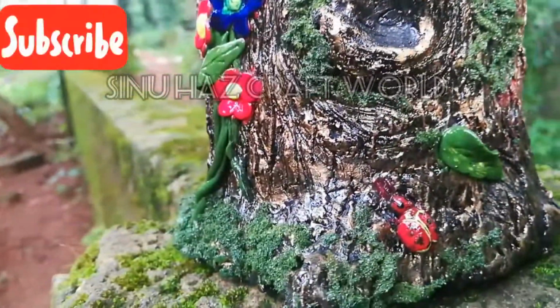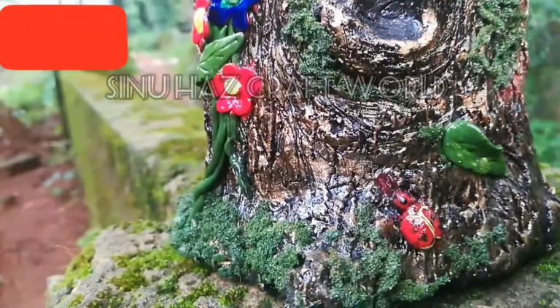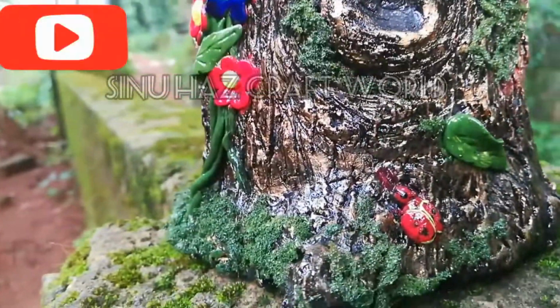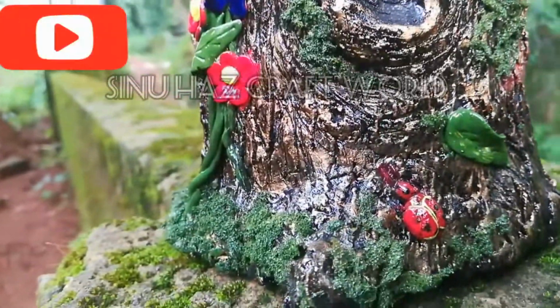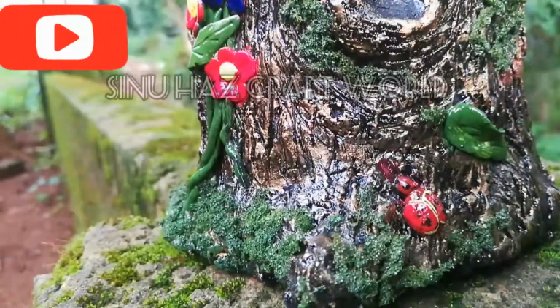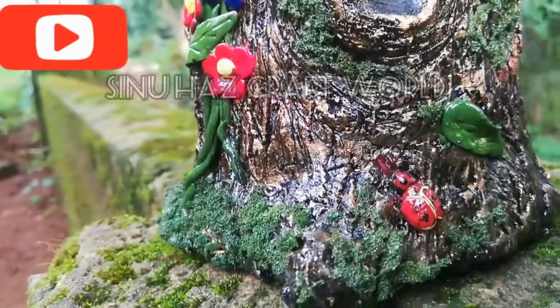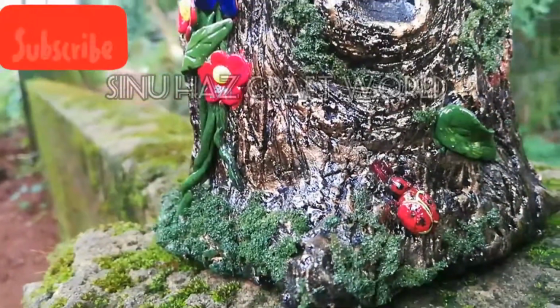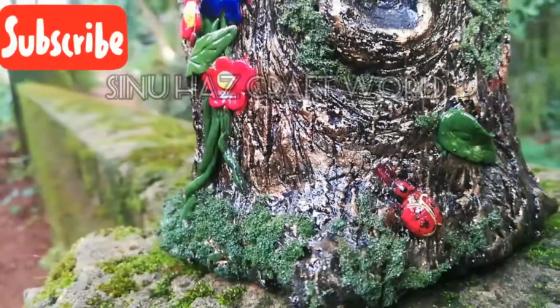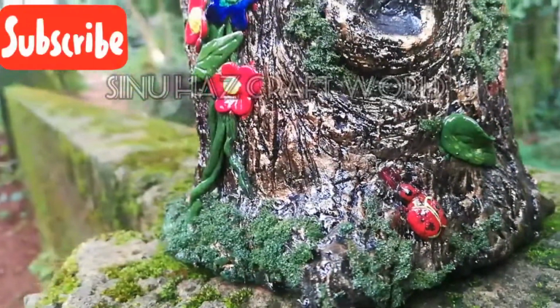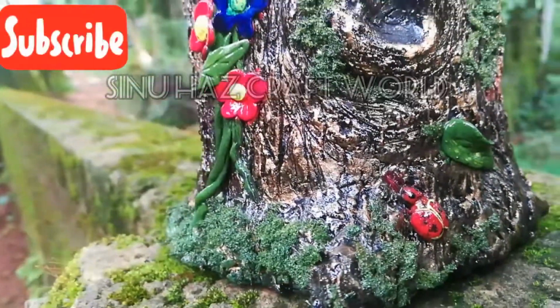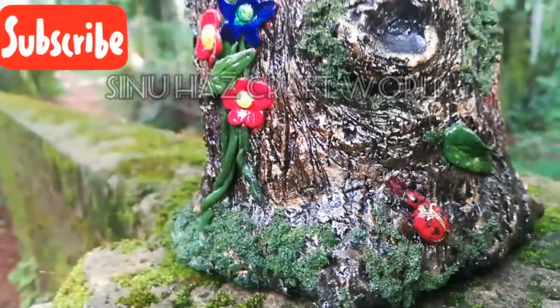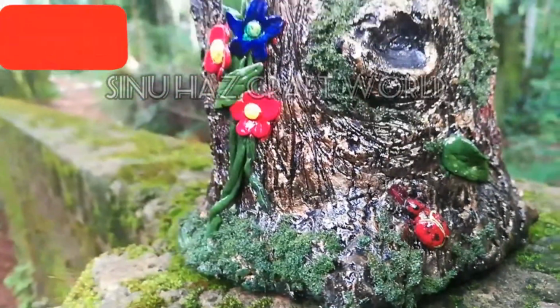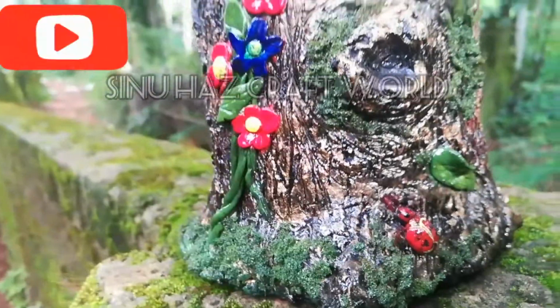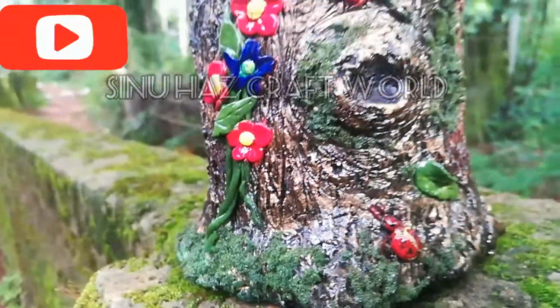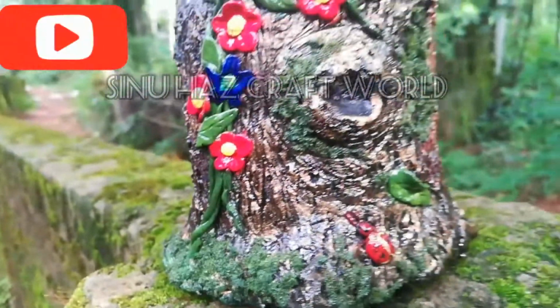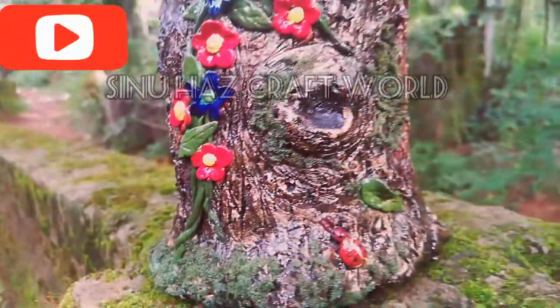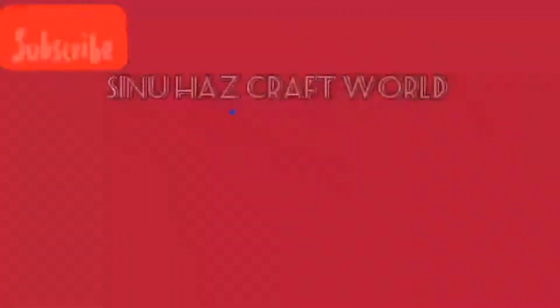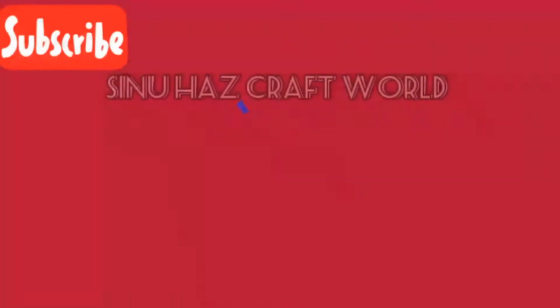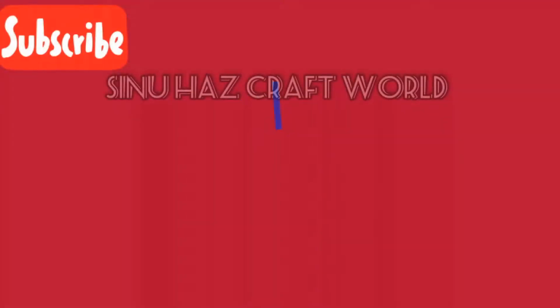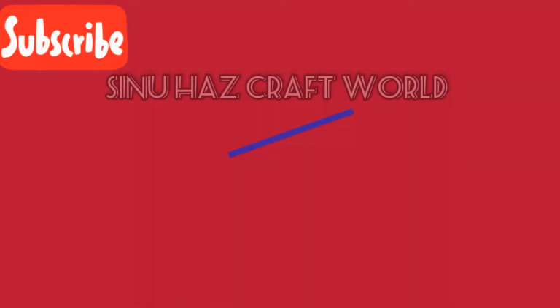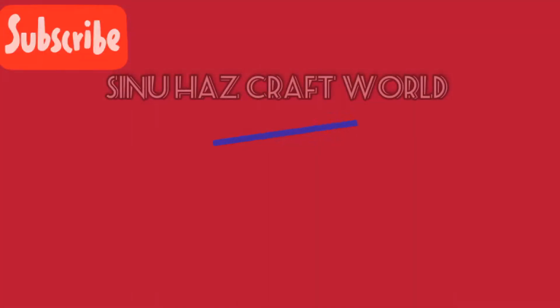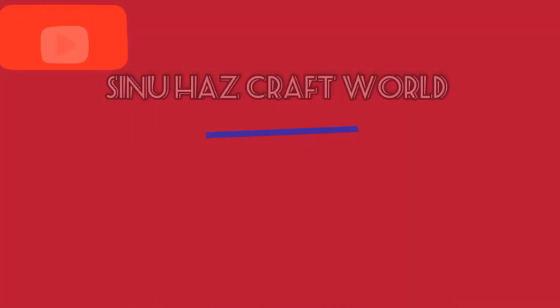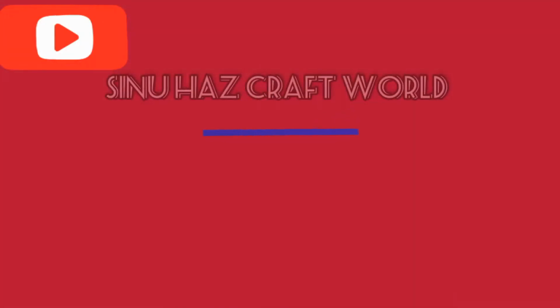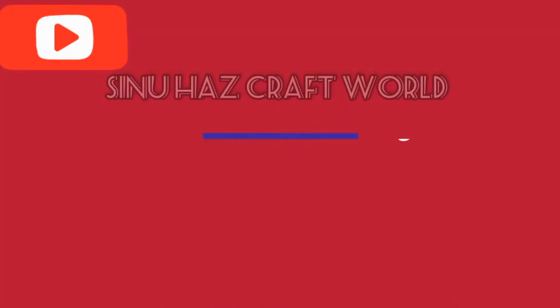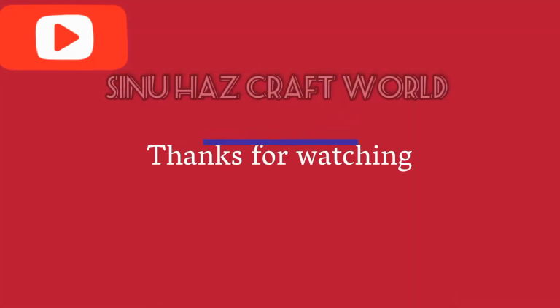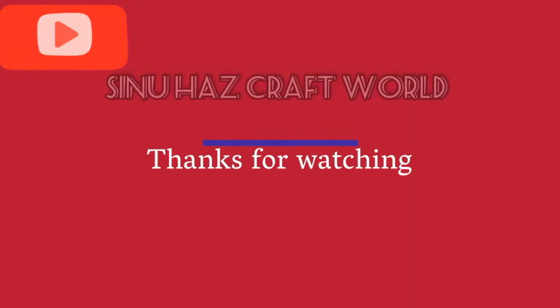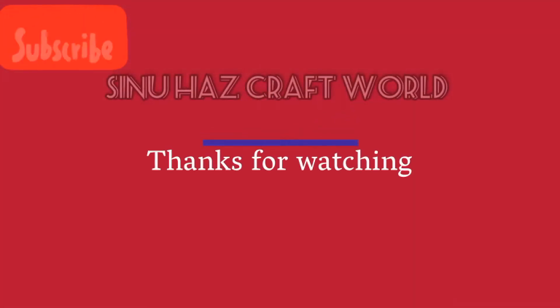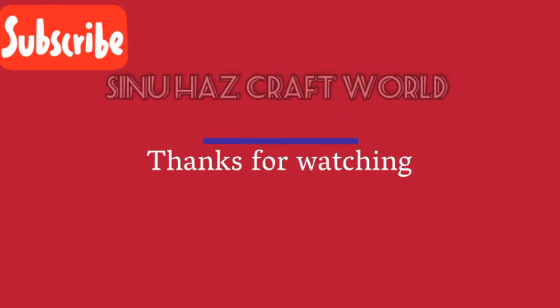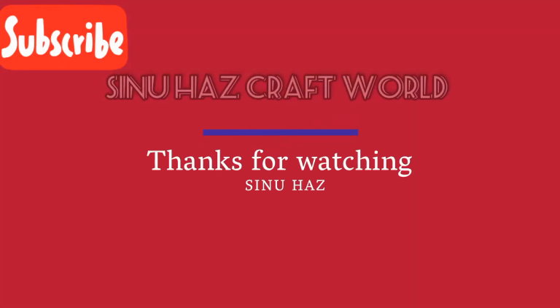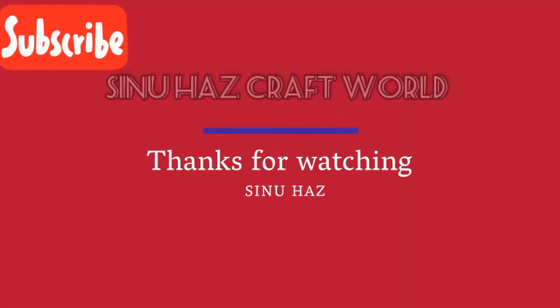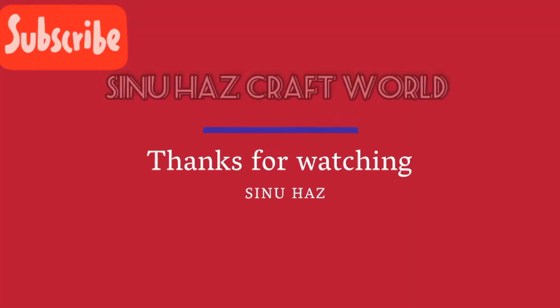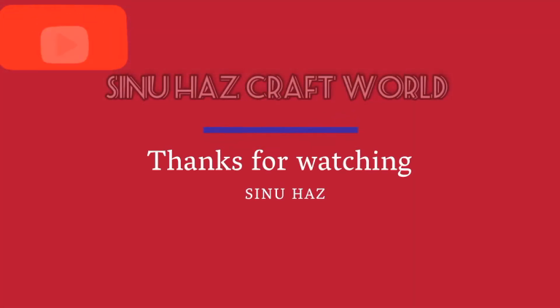Please like, share and subscribe to my channel. Have a great week. Thank you, thanks for watching.